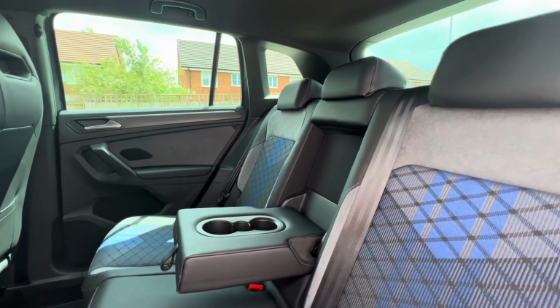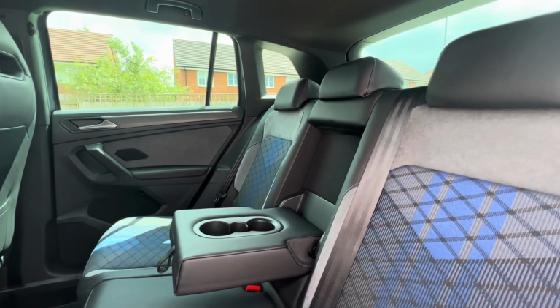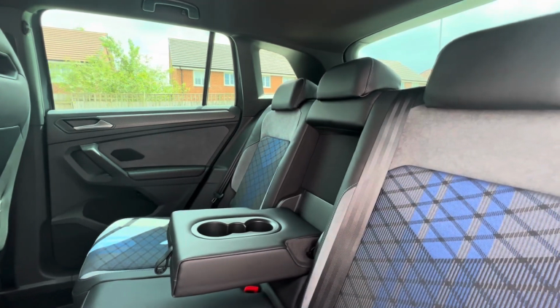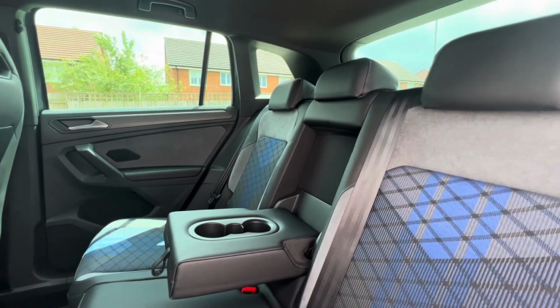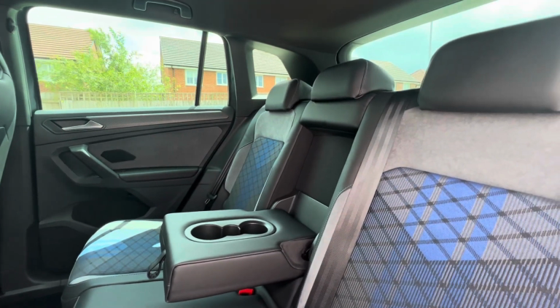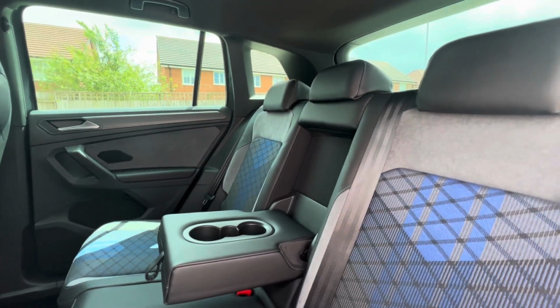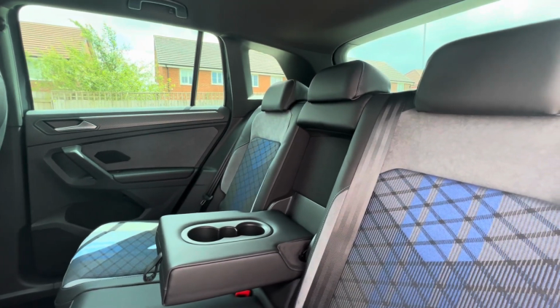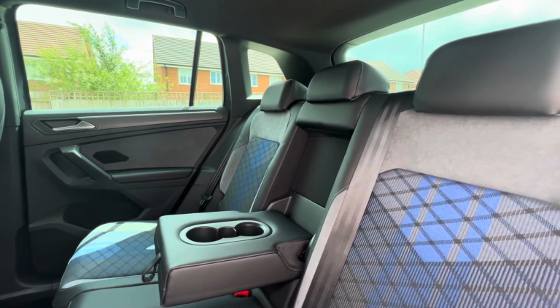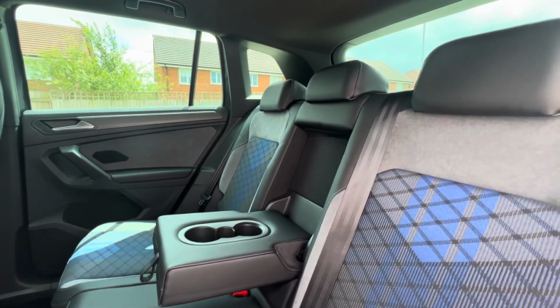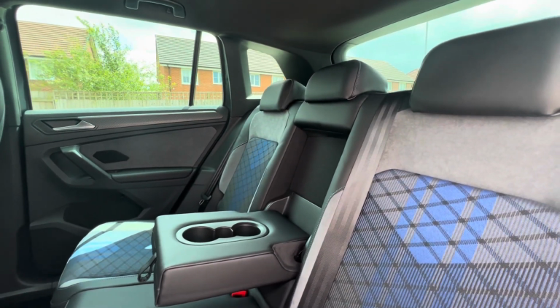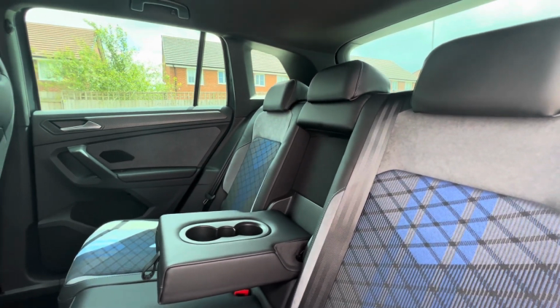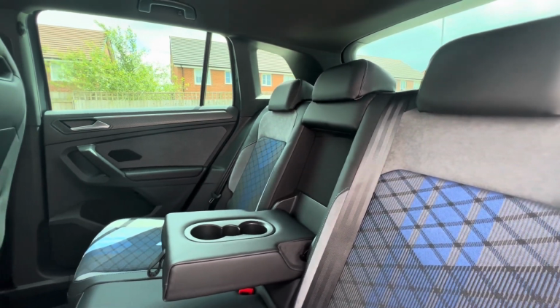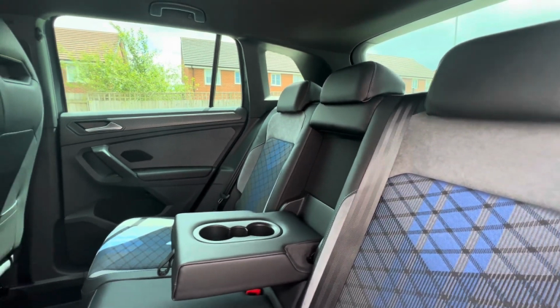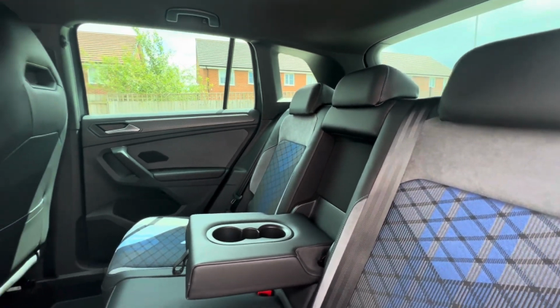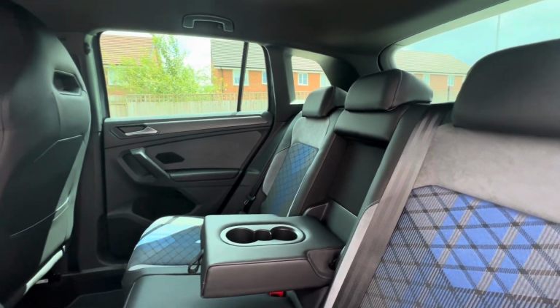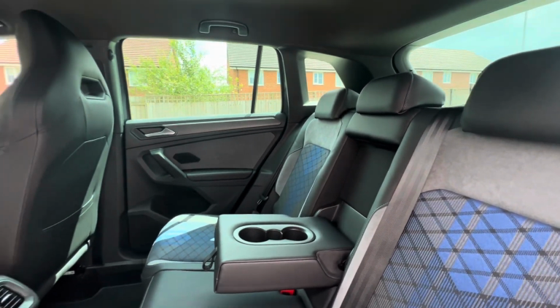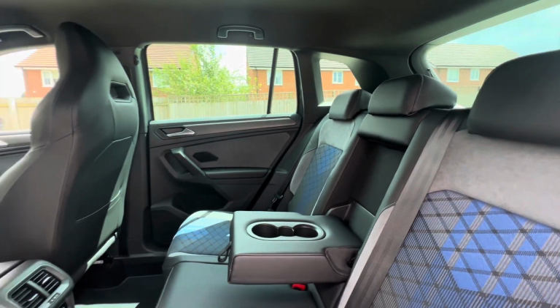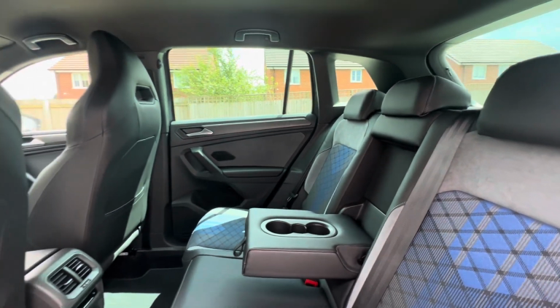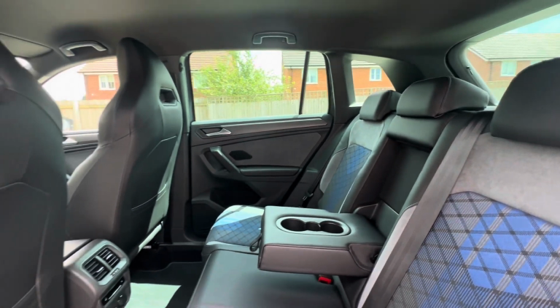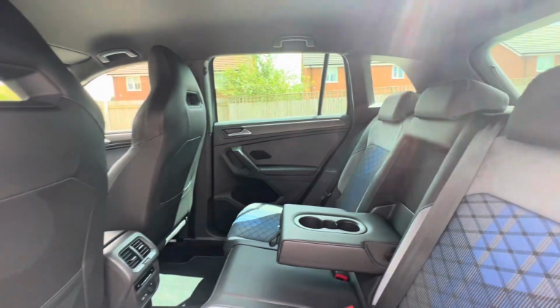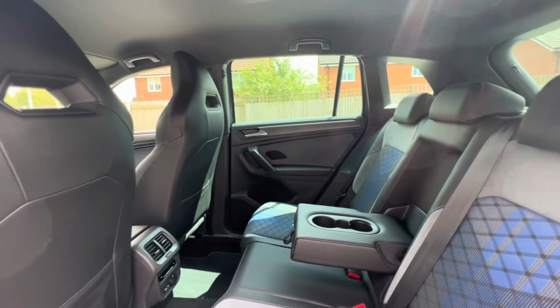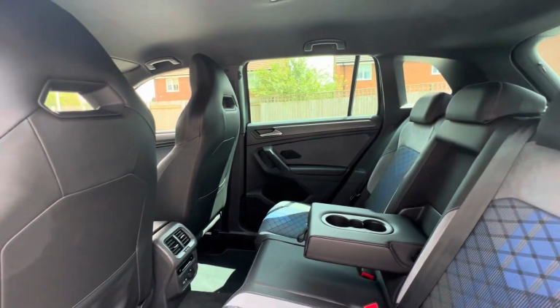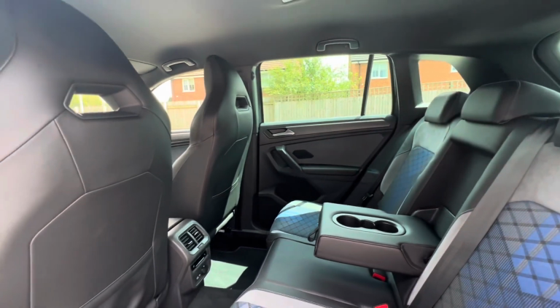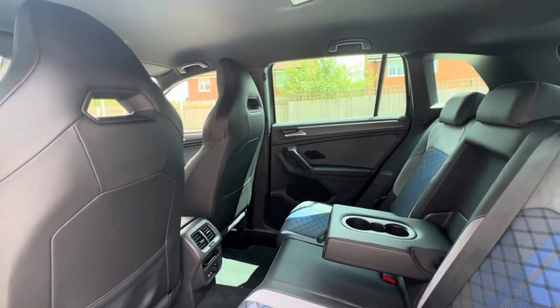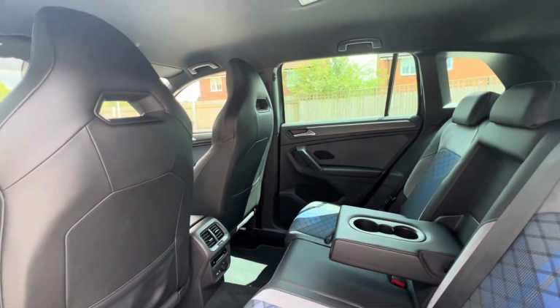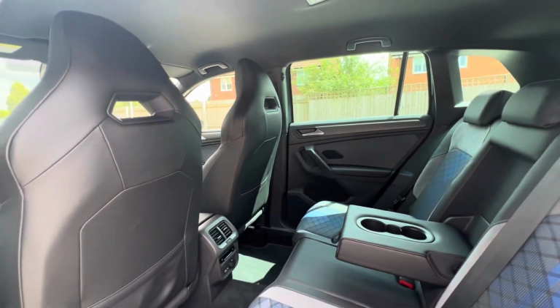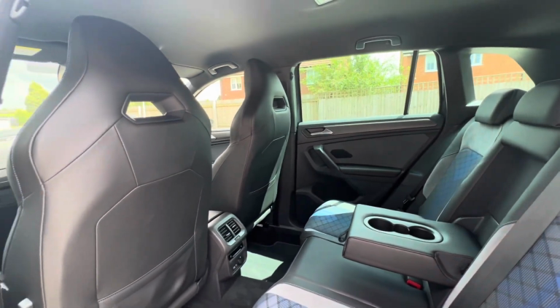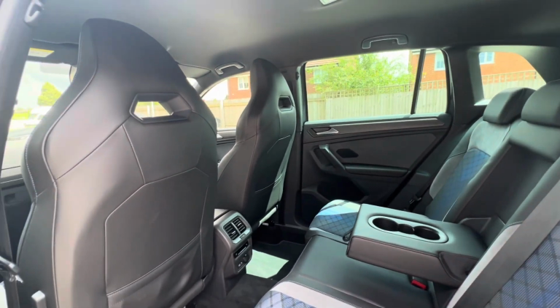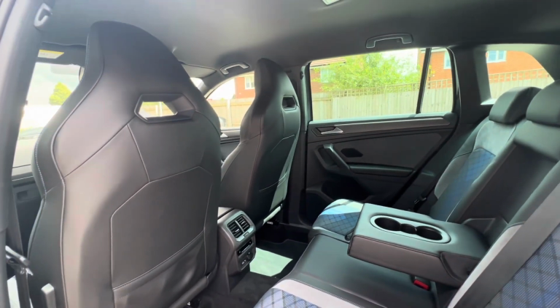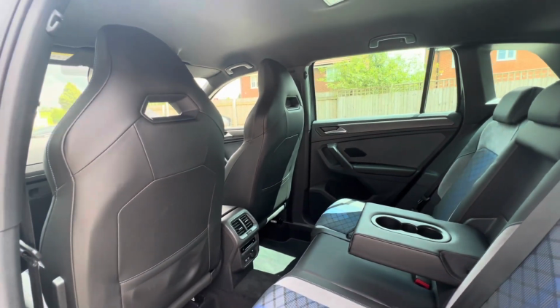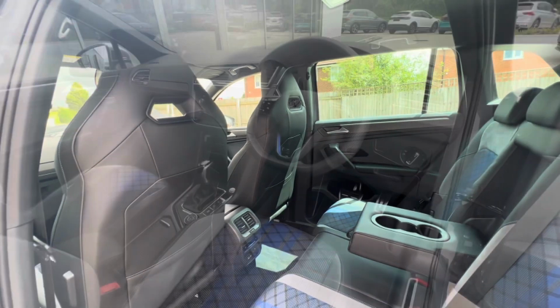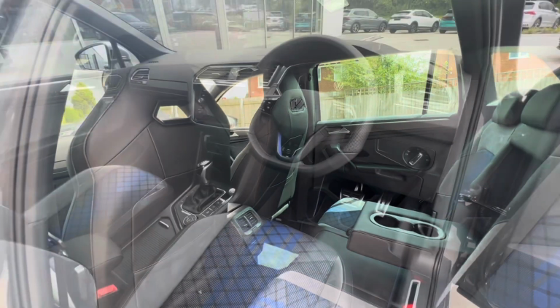ISOFIX points at the back for rear child seats, cup holders in the centre console, and an upgraded winter pack with heated outer rear seats for rear passengers' comfort.